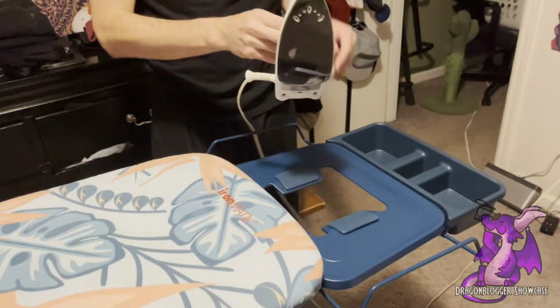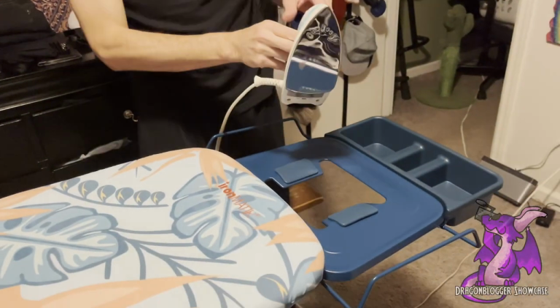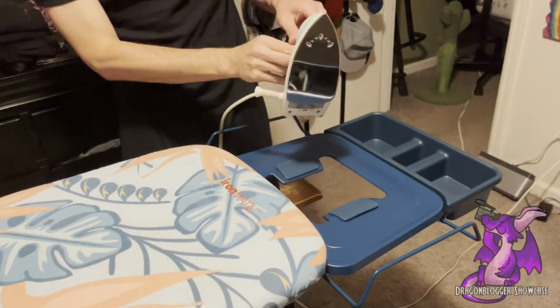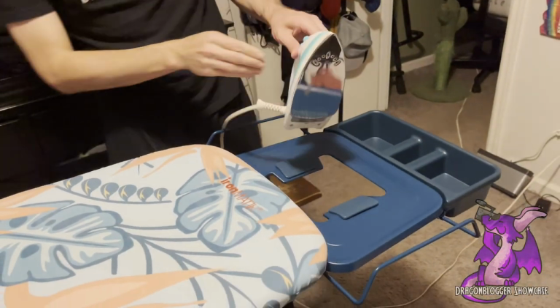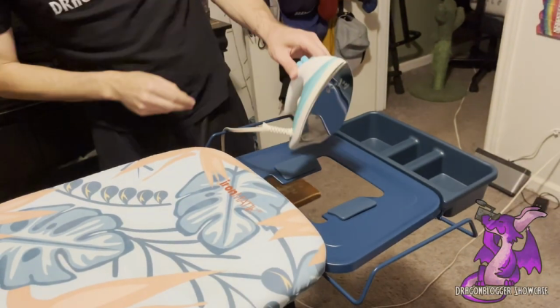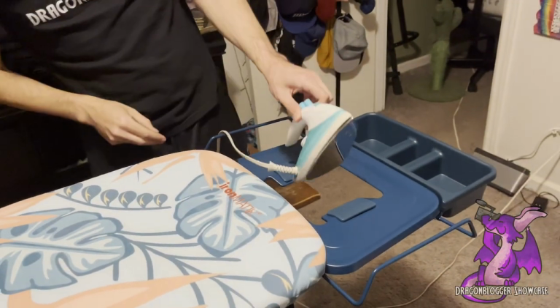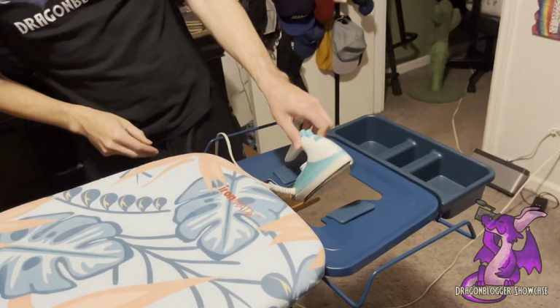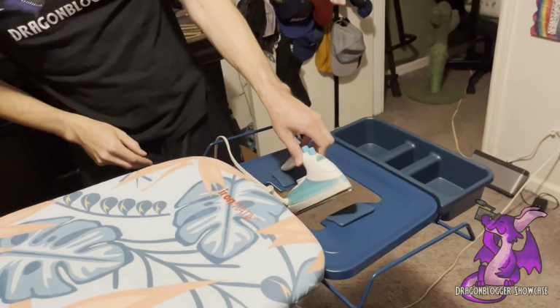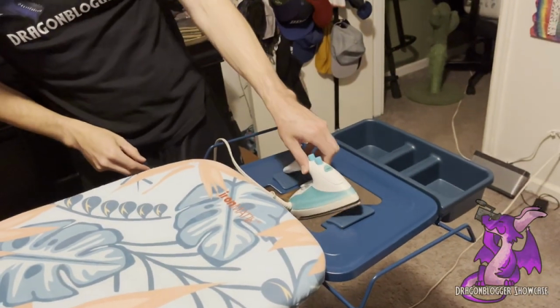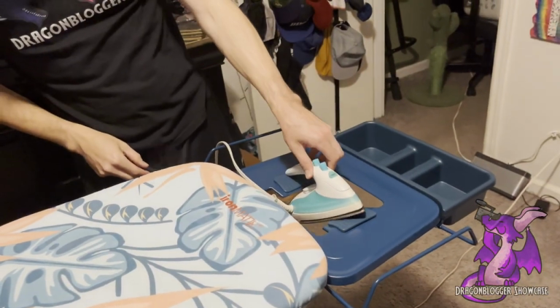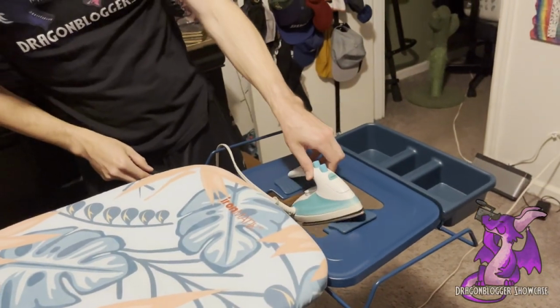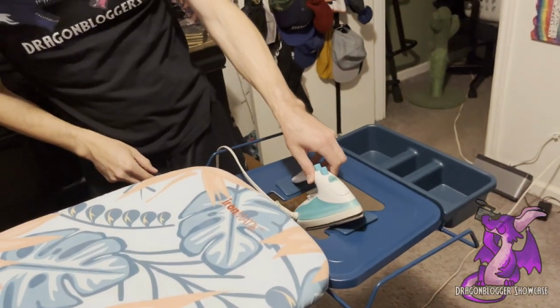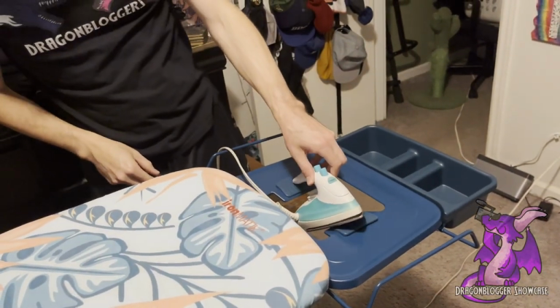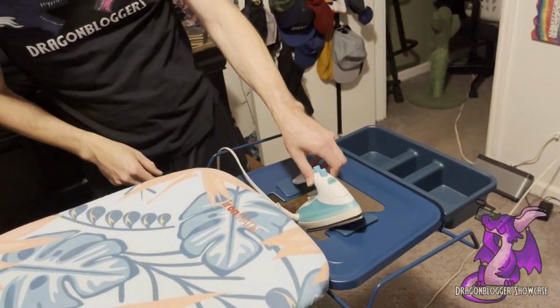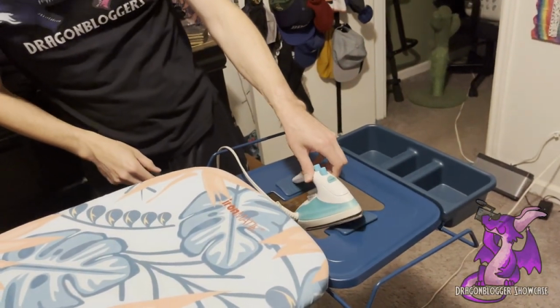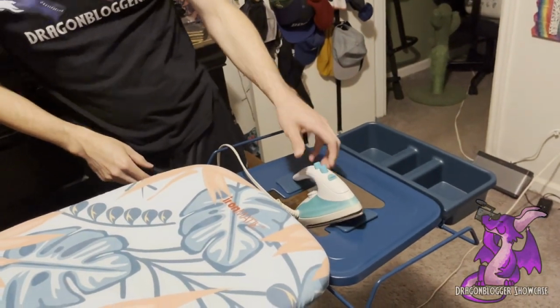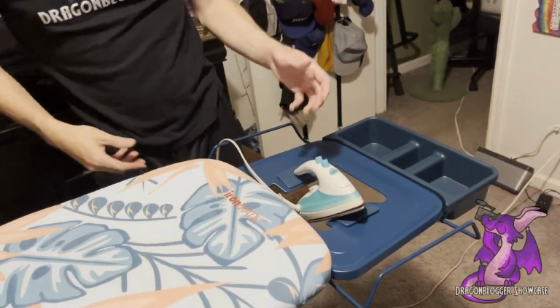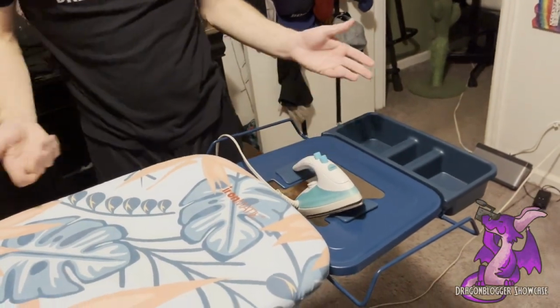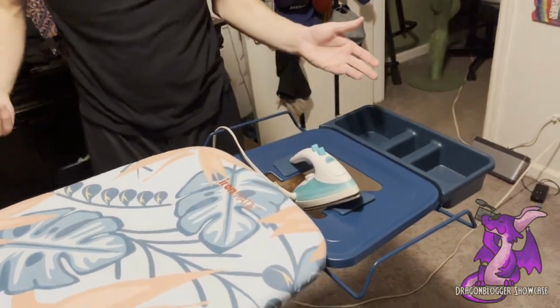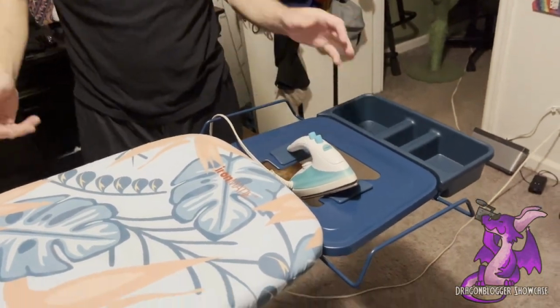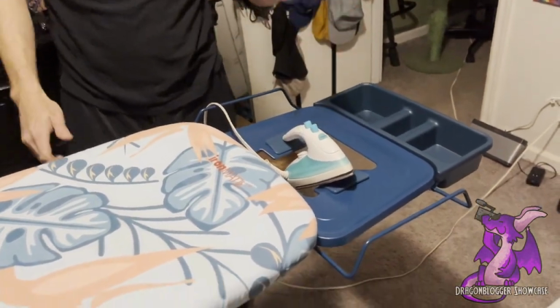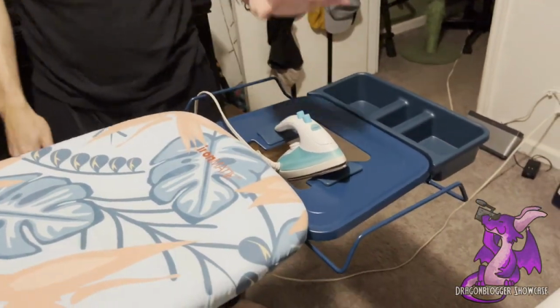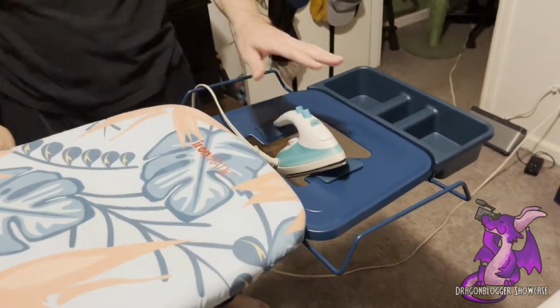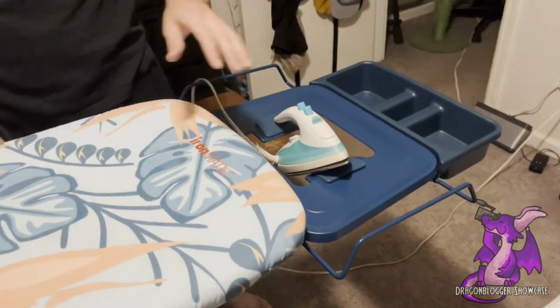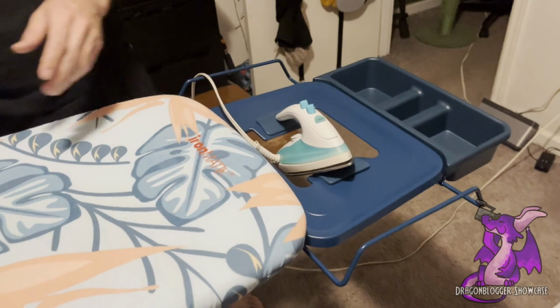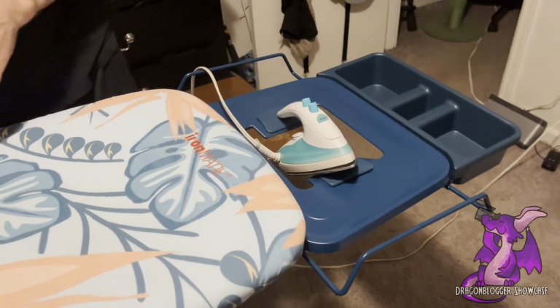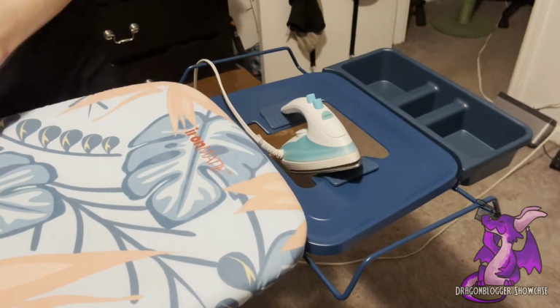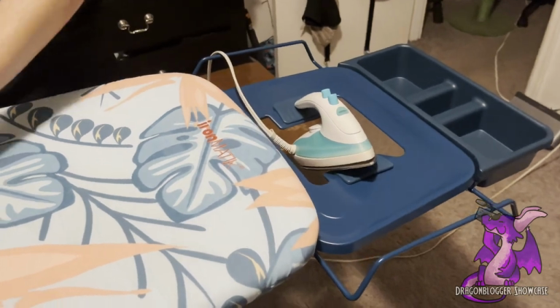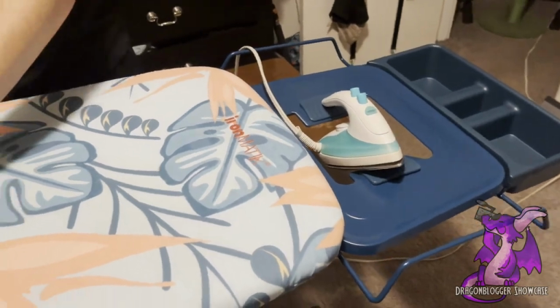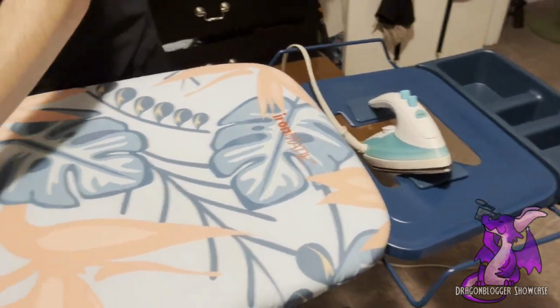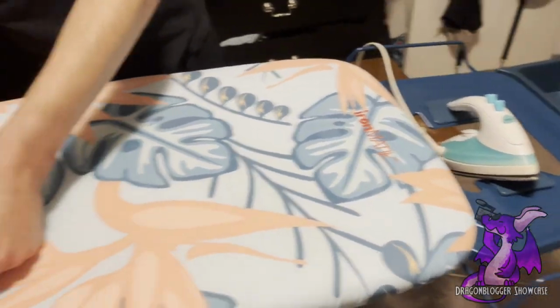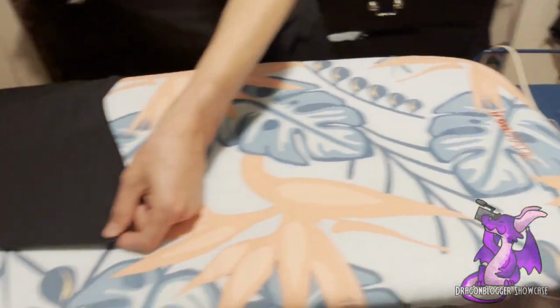Nobody make fun of my comically tiny iron — I needed a tiny one to match the tiny ironing board I have. But here you can just rest it right there while you're moving things around. It's nice.